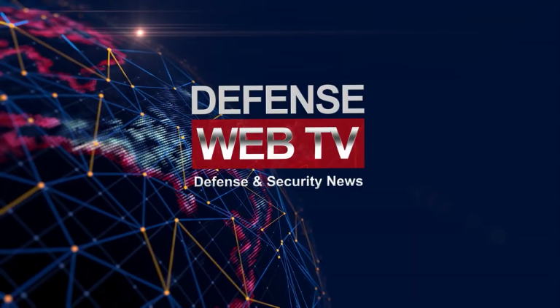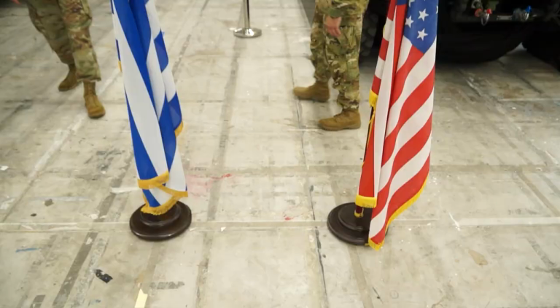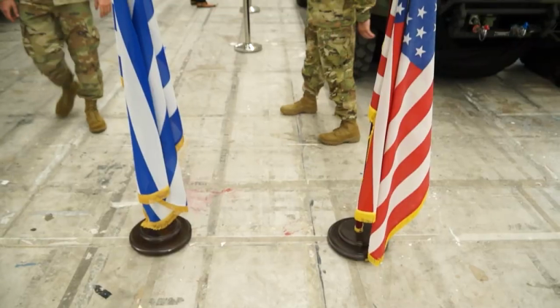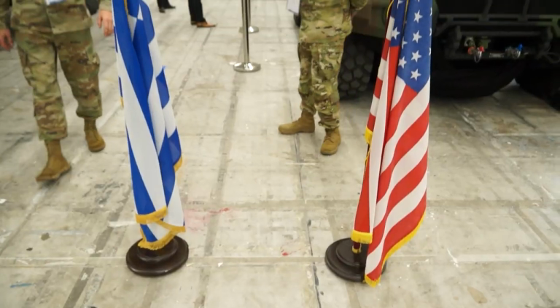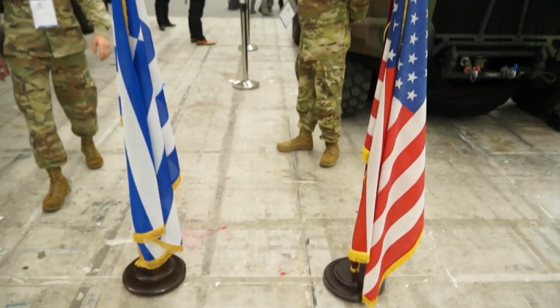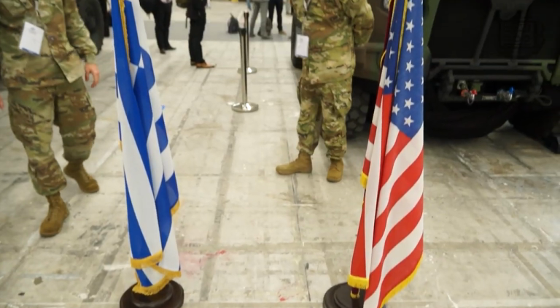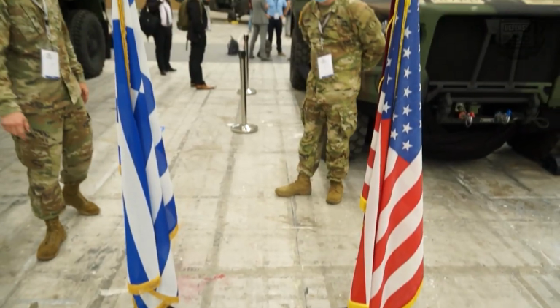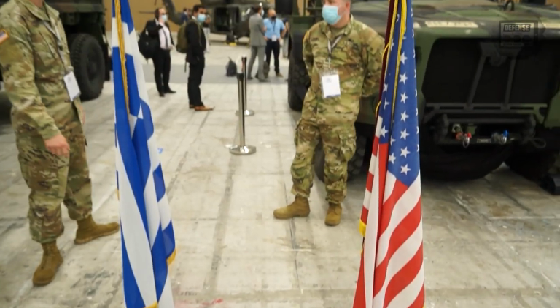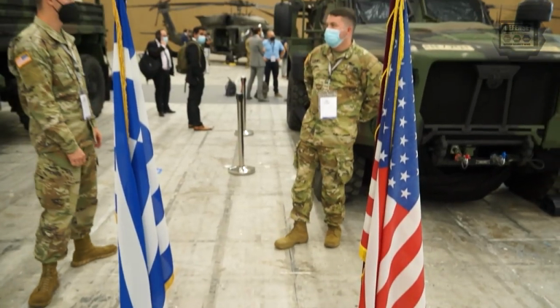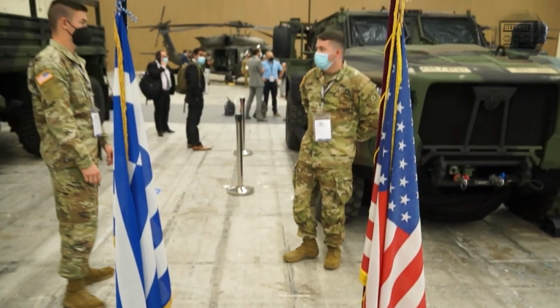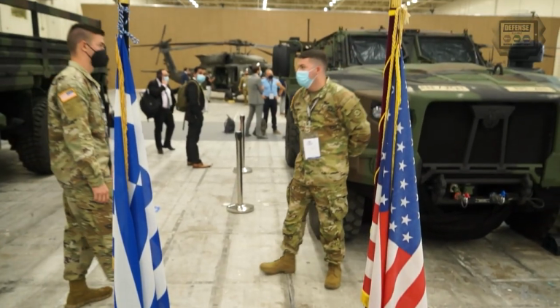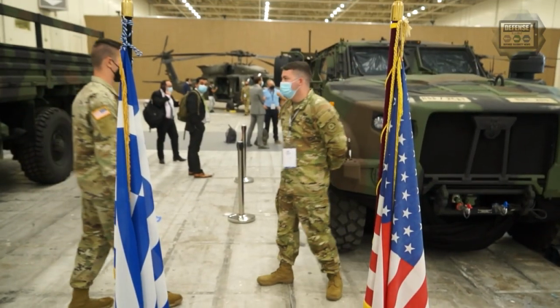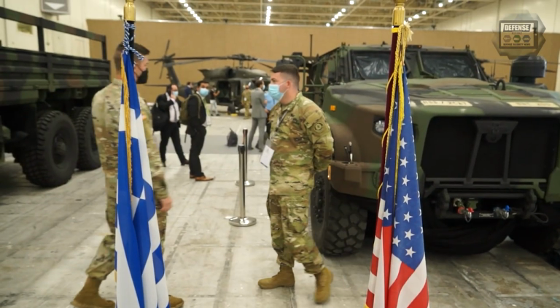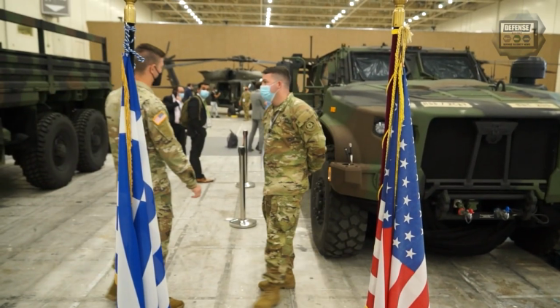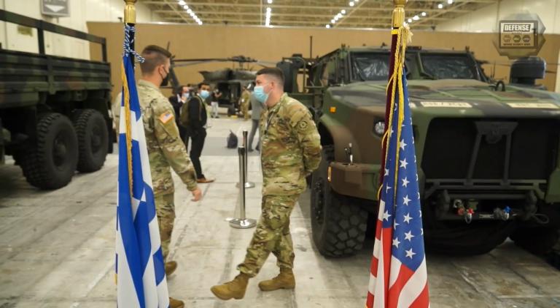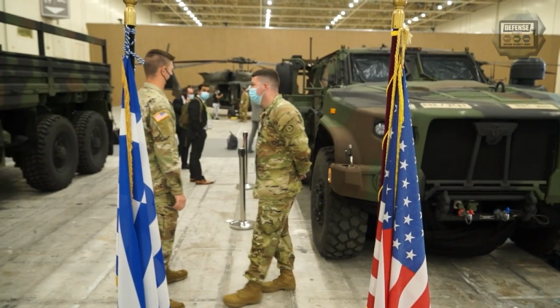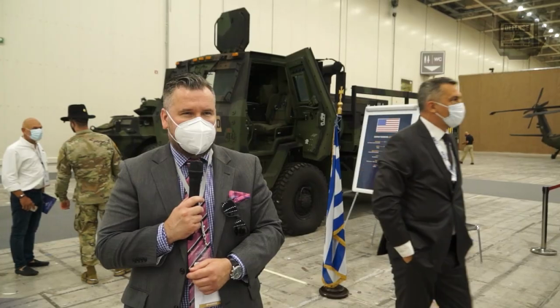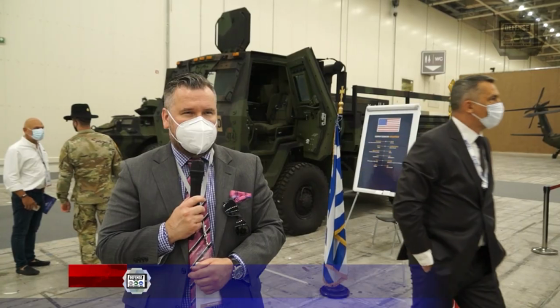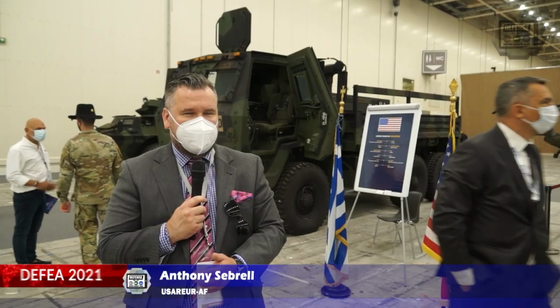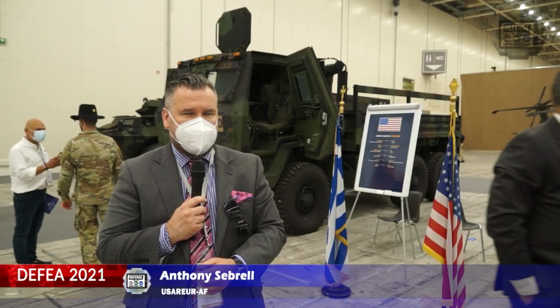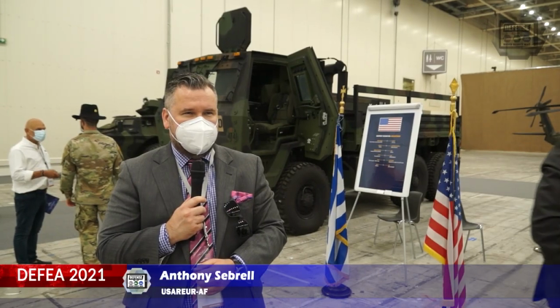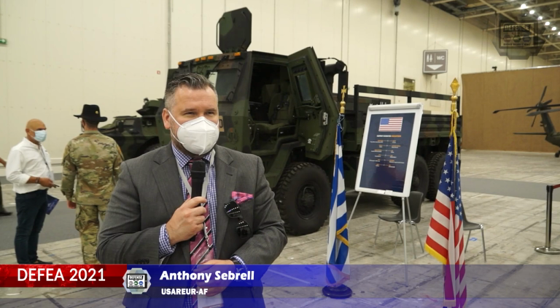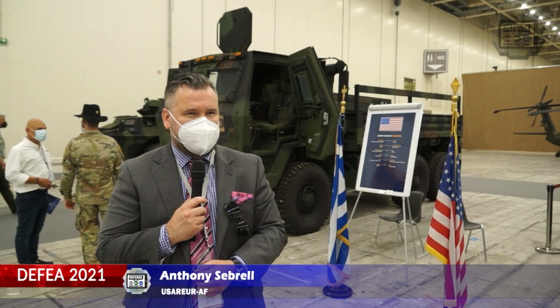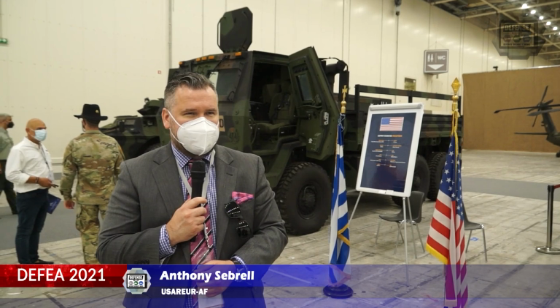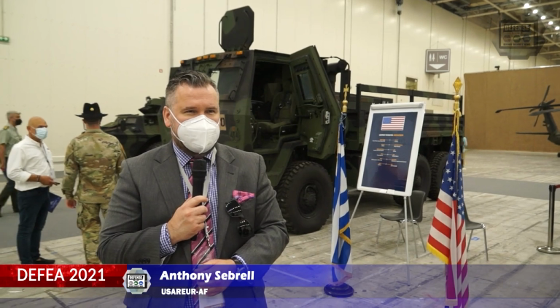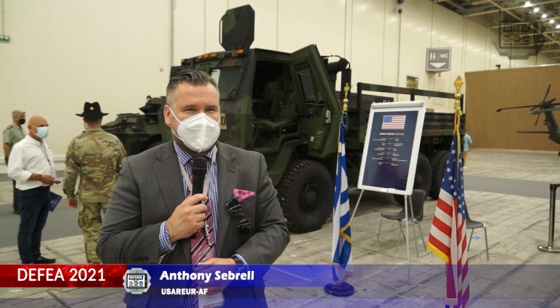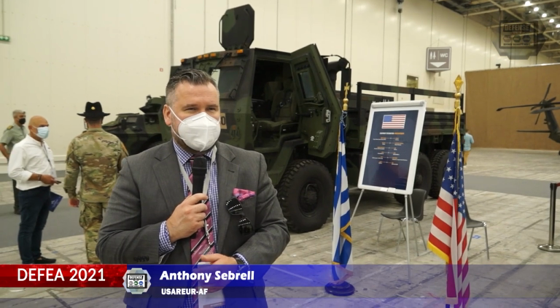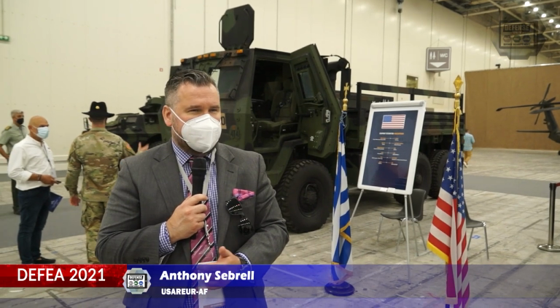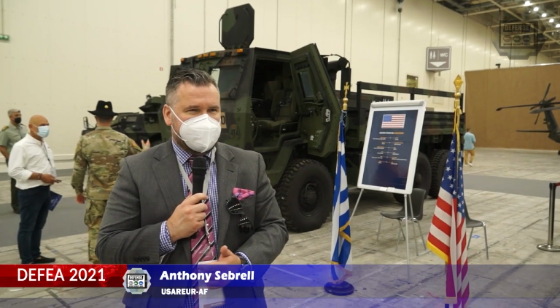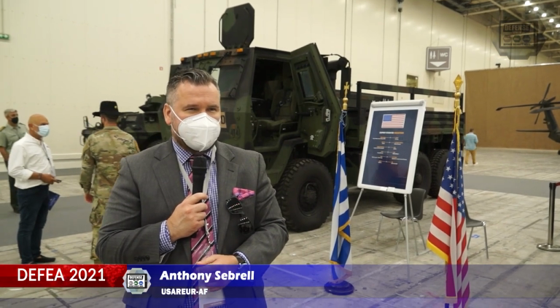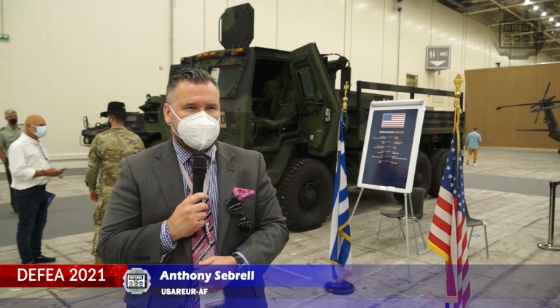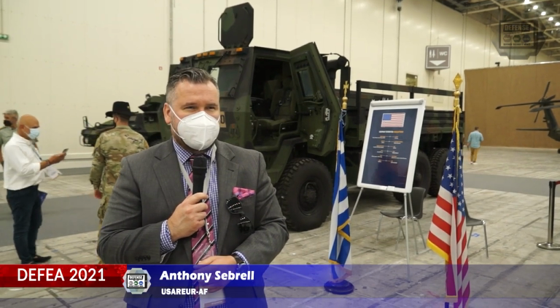I am Anthony Cibreau. I am the planner for U.S. Army participation in trade shows throughout Europe.